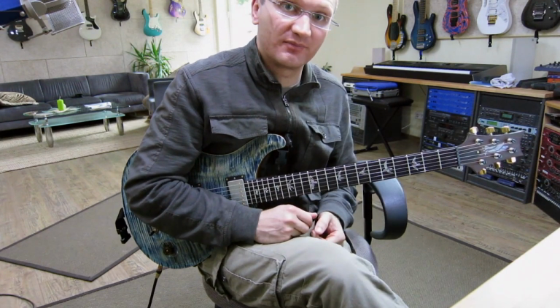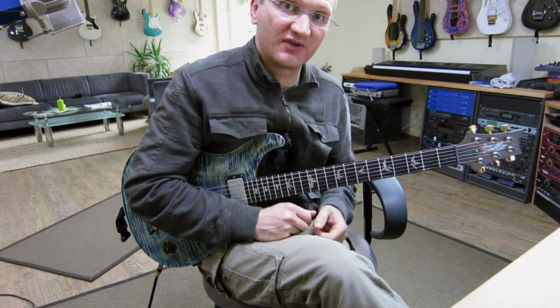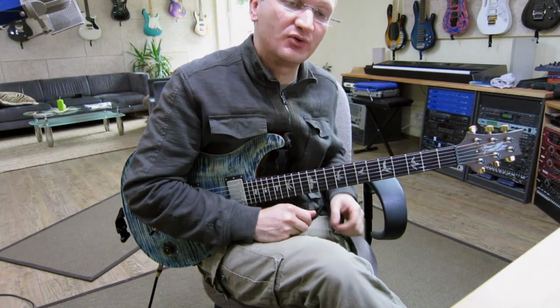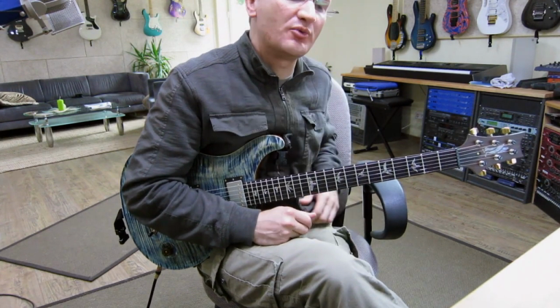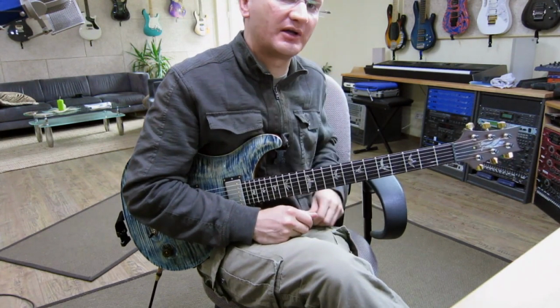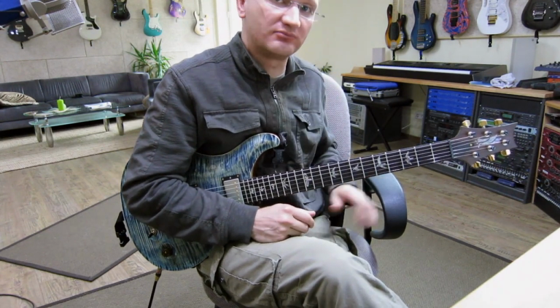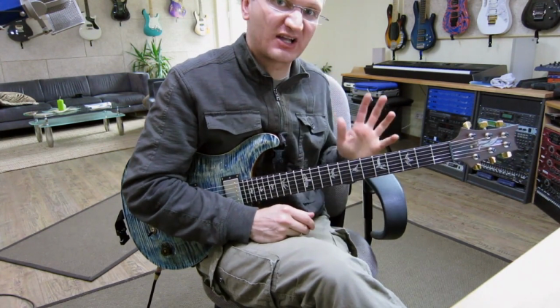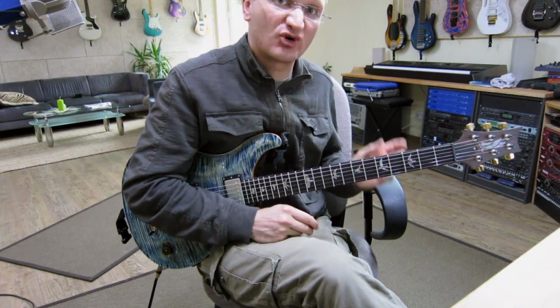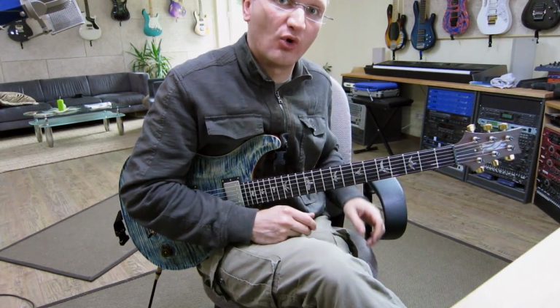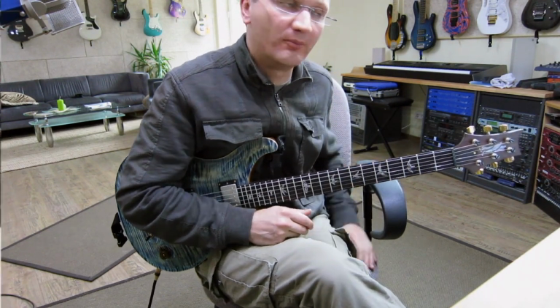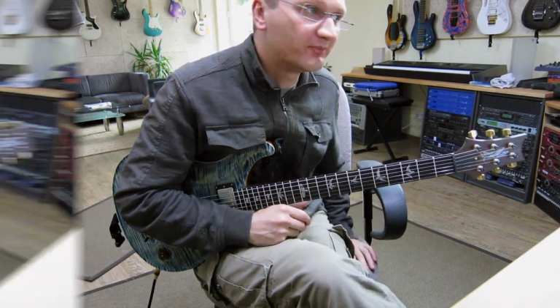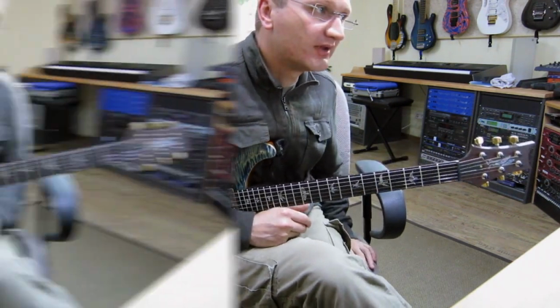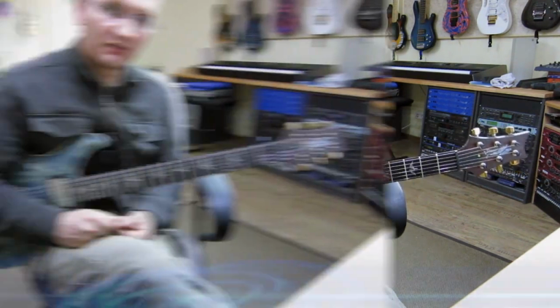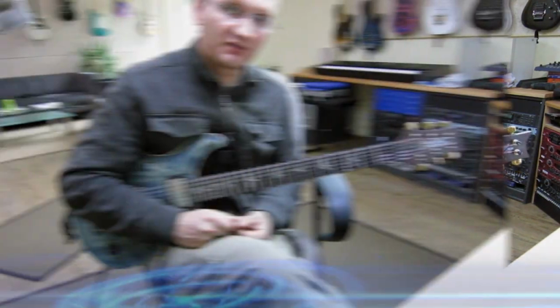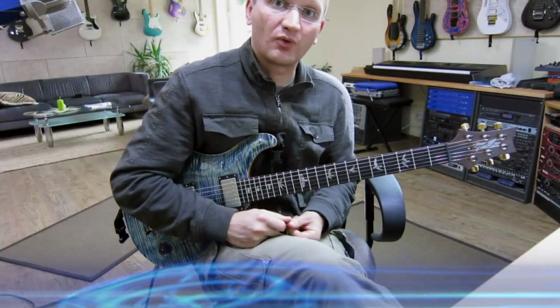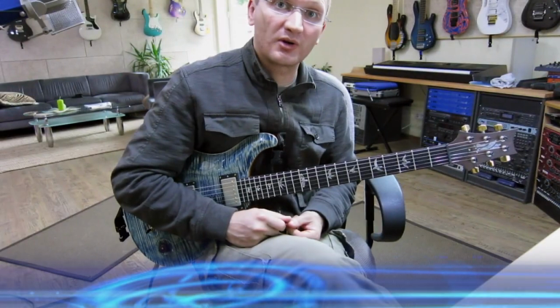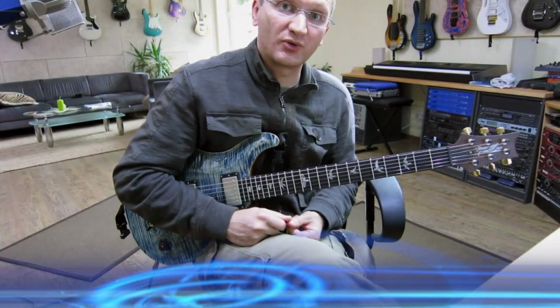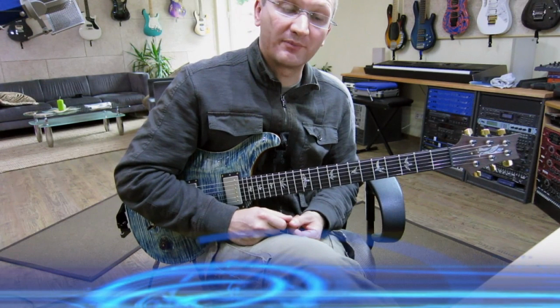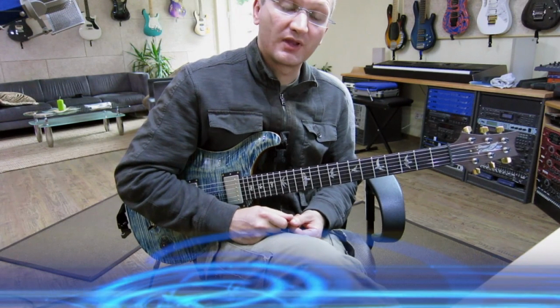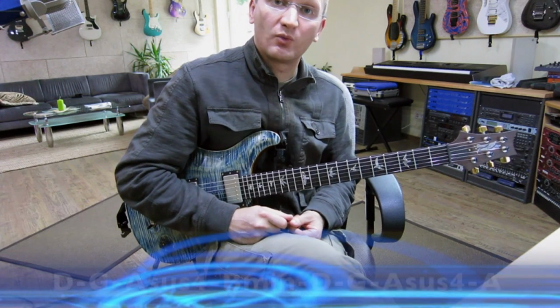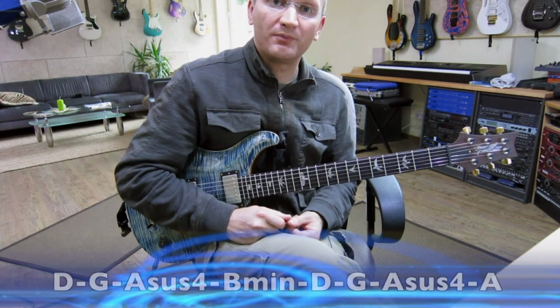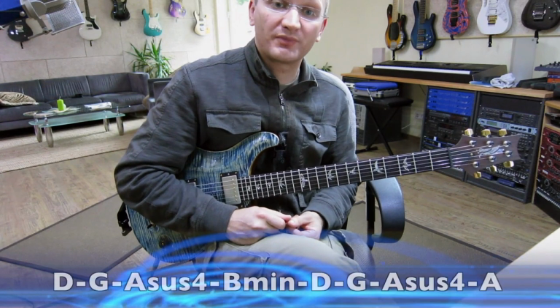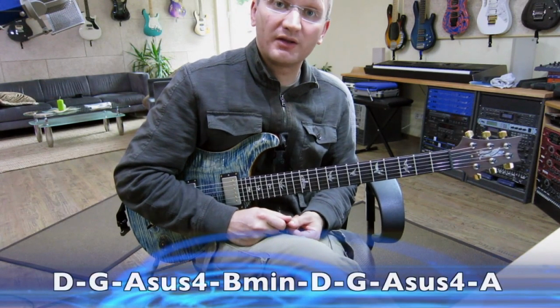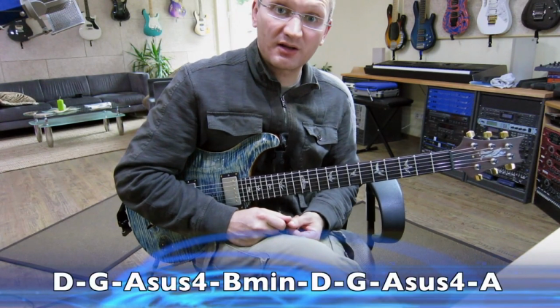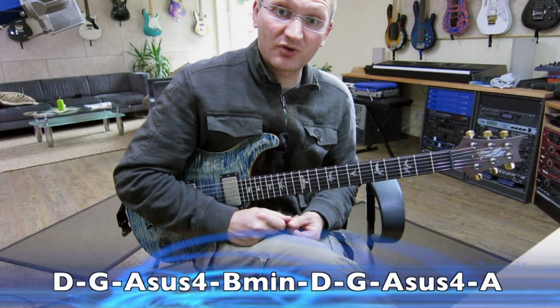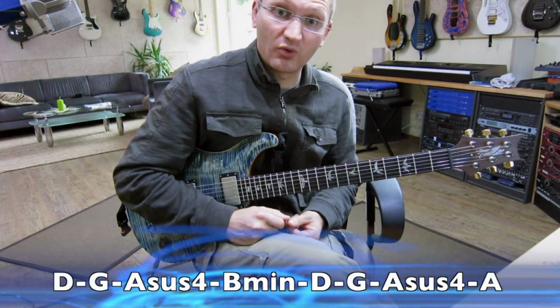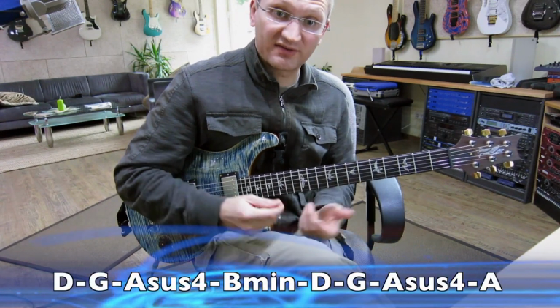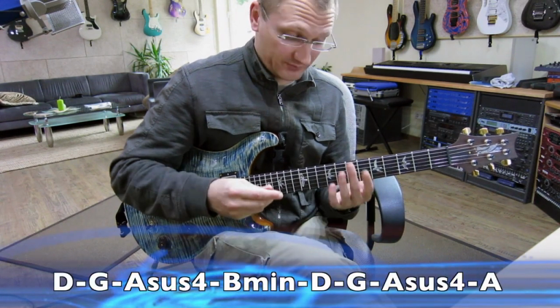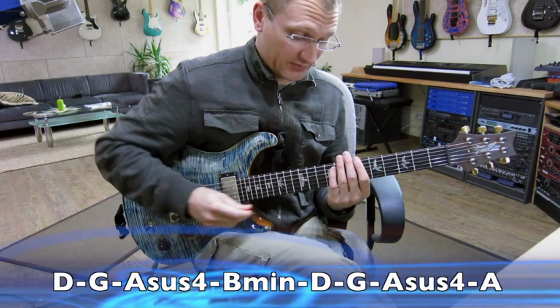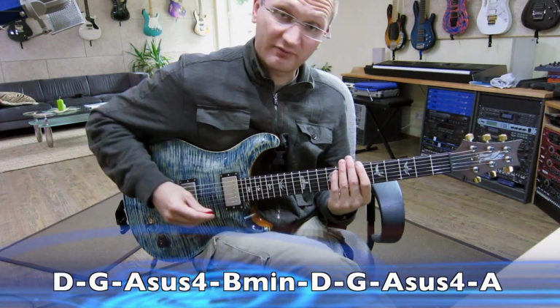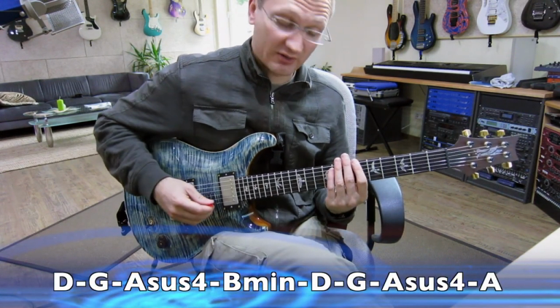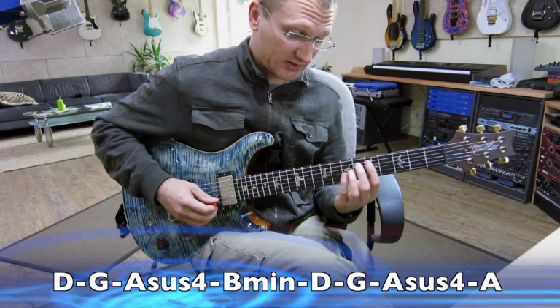This YouTube thing, kind of cool. So, what am I doing? Well, here come the chords. Very quickly: